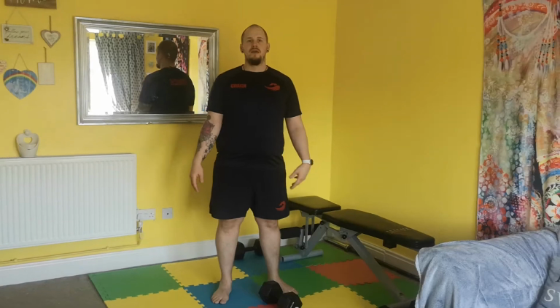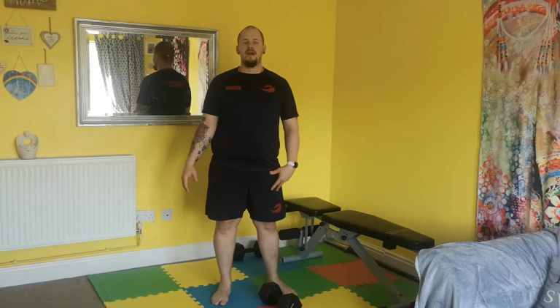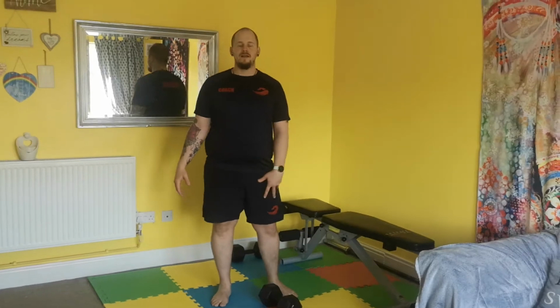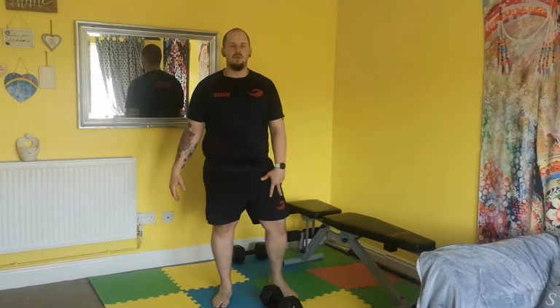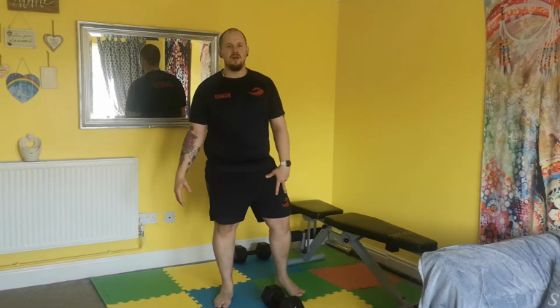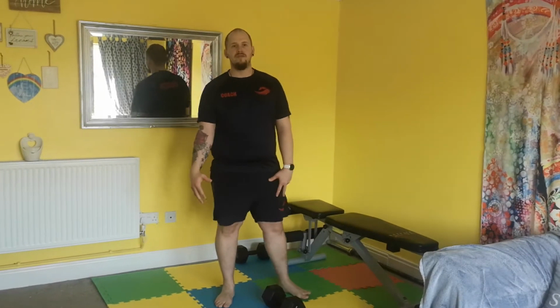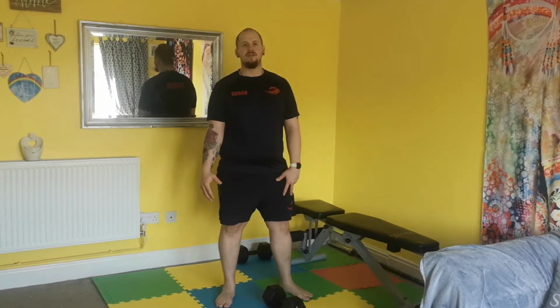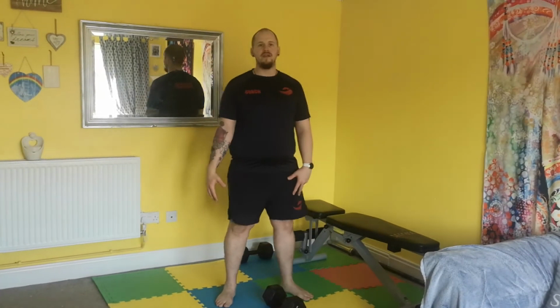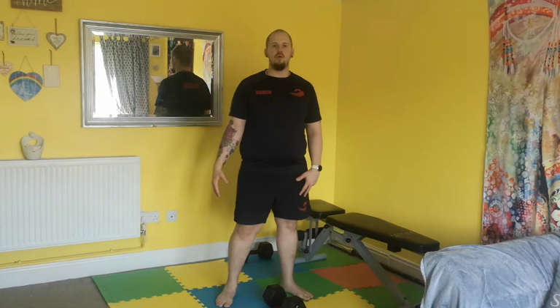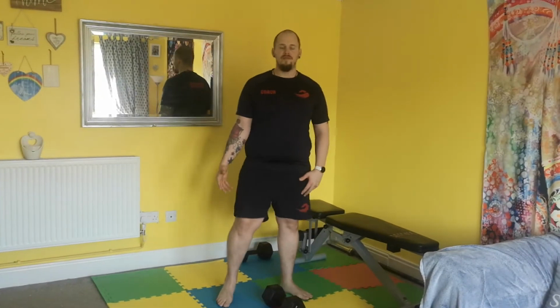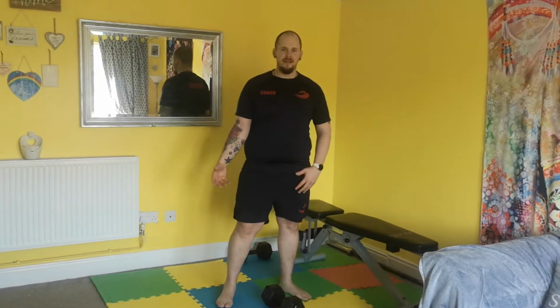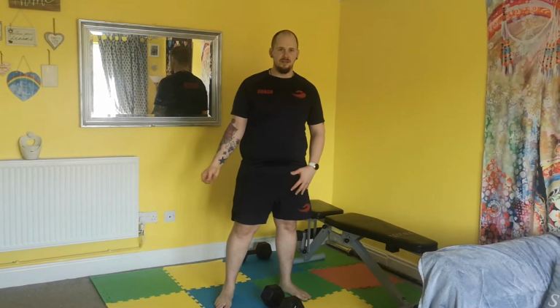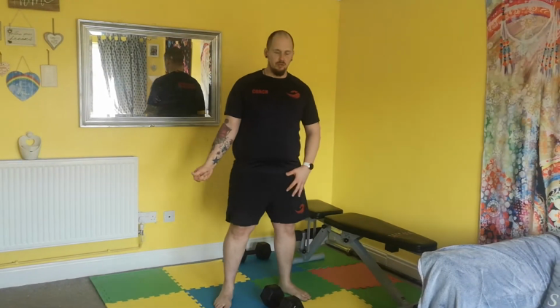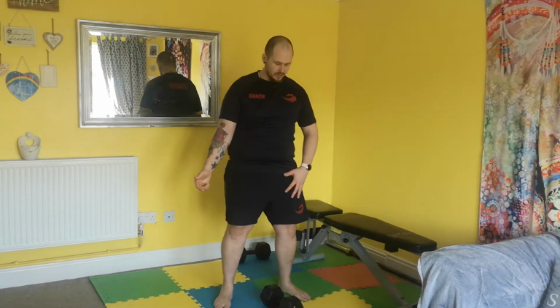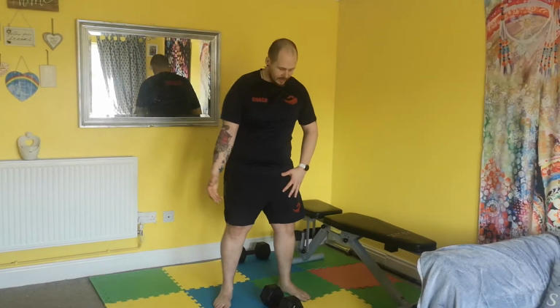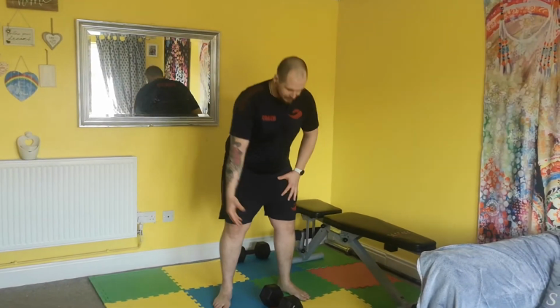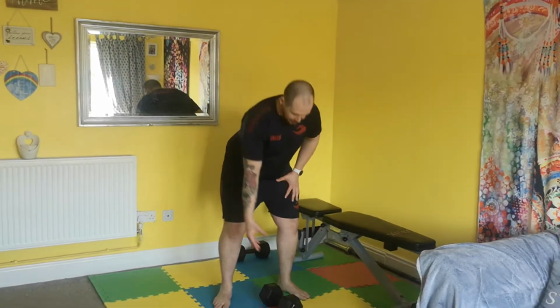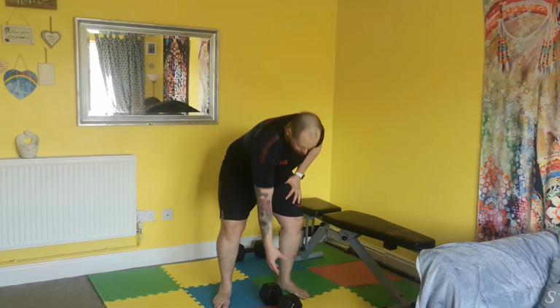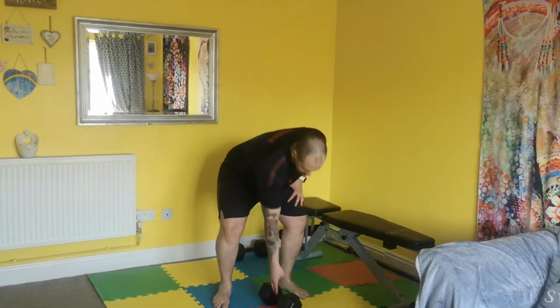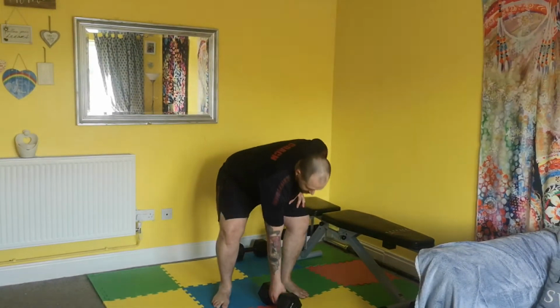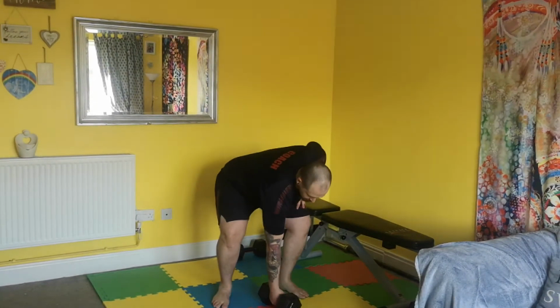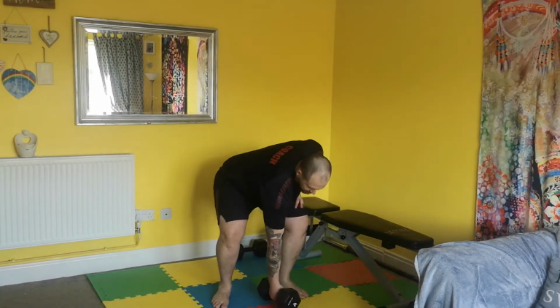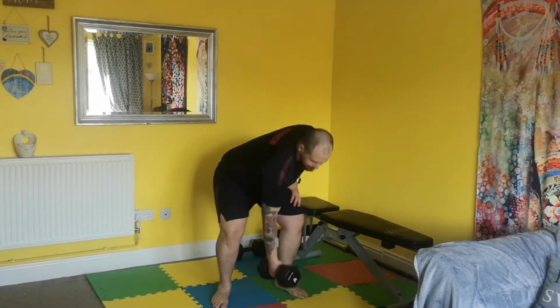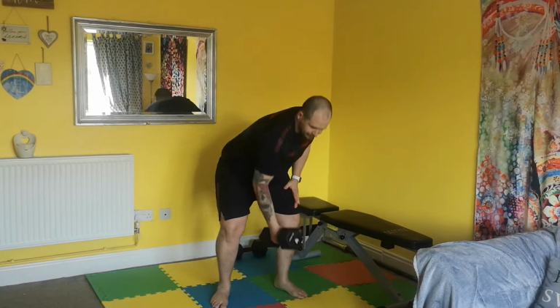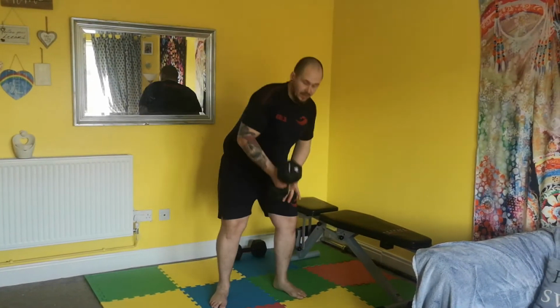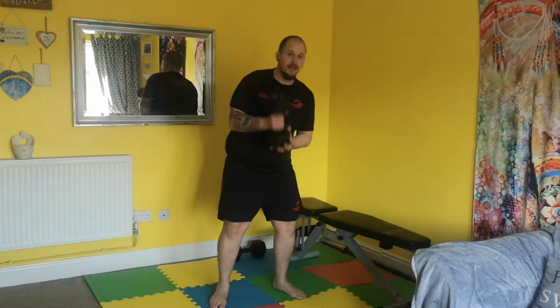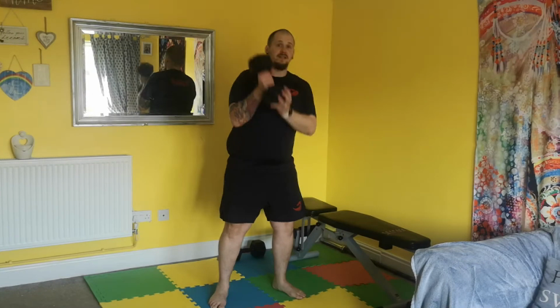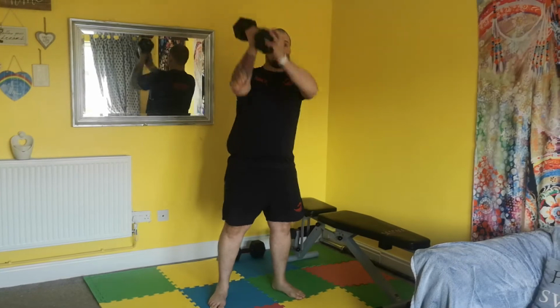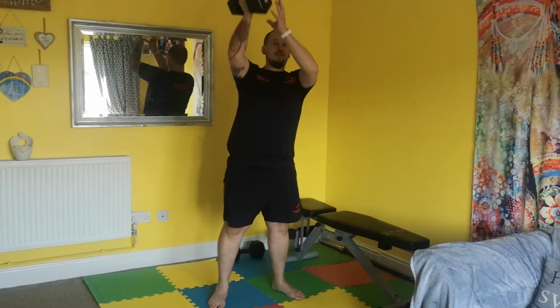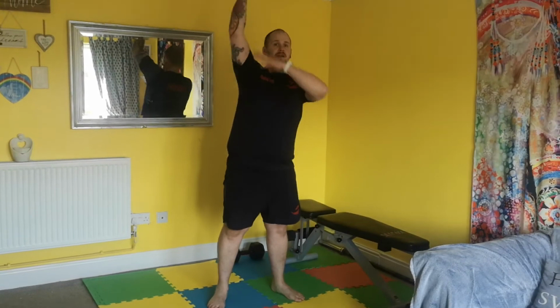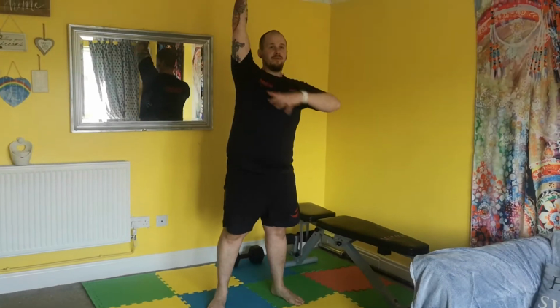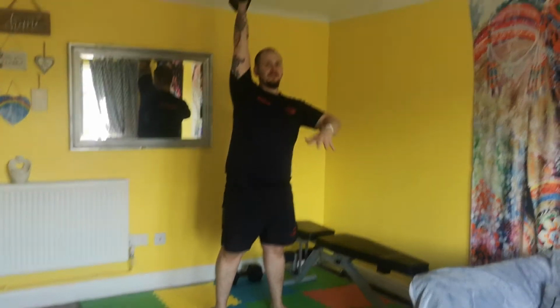Hey guys, we're going to have a look at the overhead squat here. So I'm going to take my dumbbell and get into that overhead position.